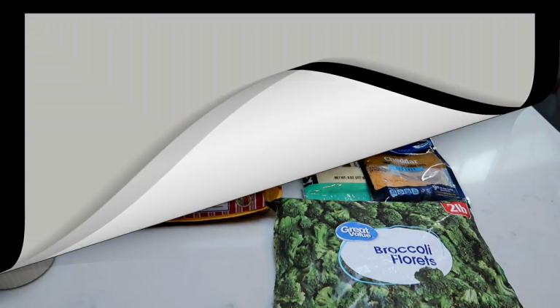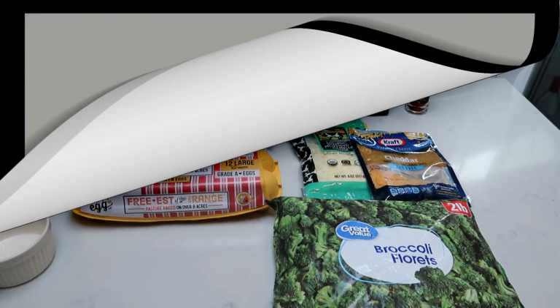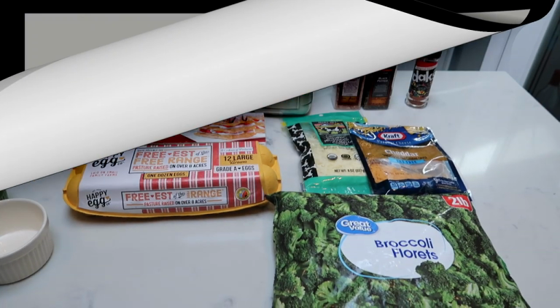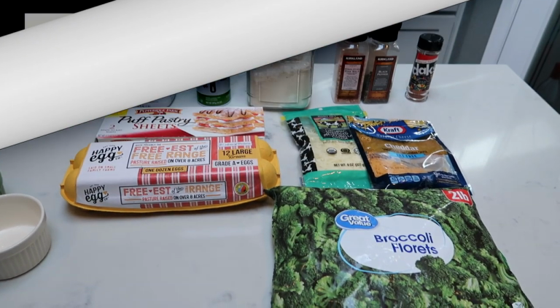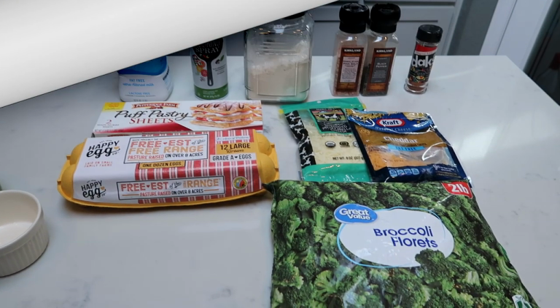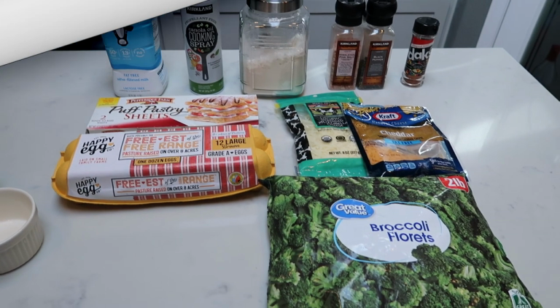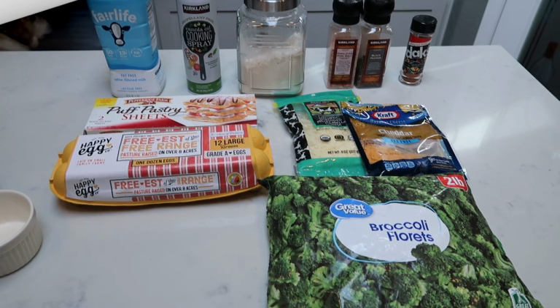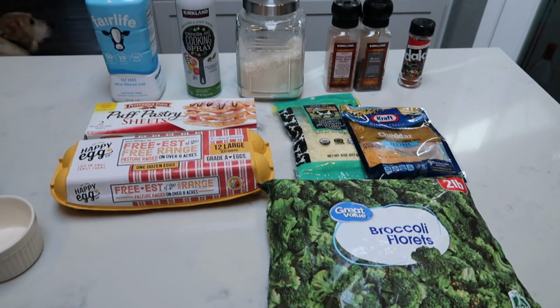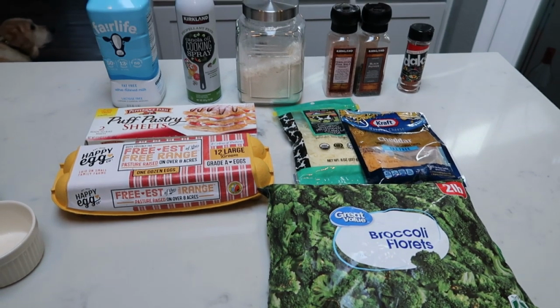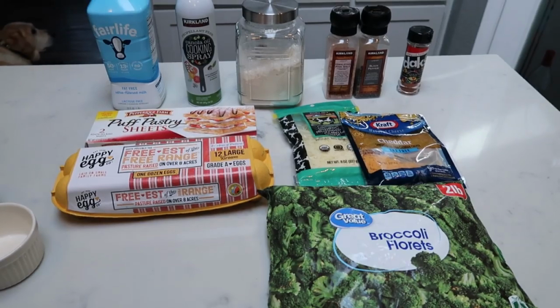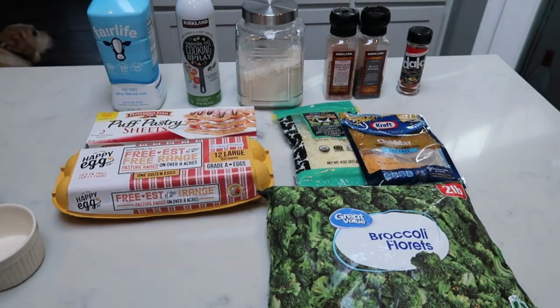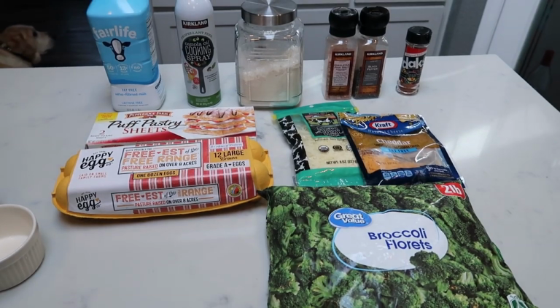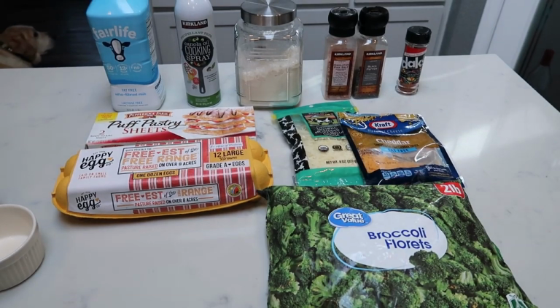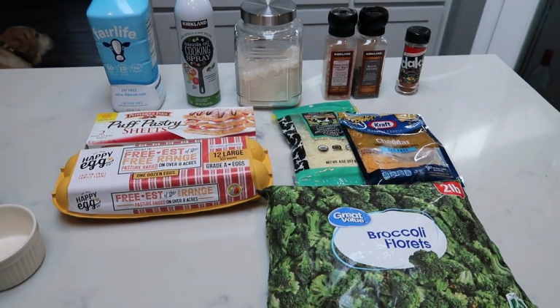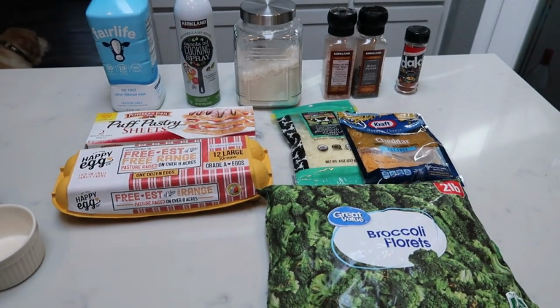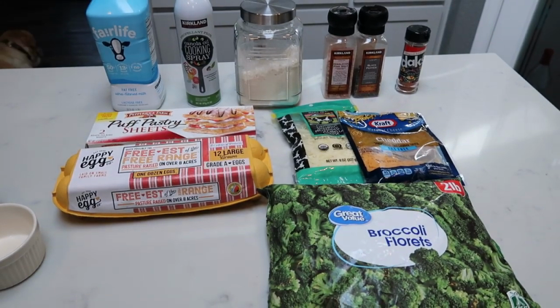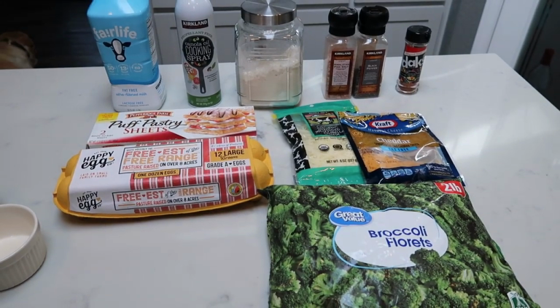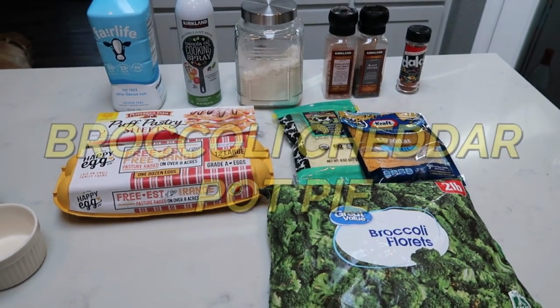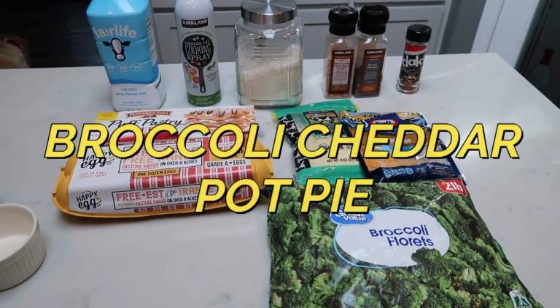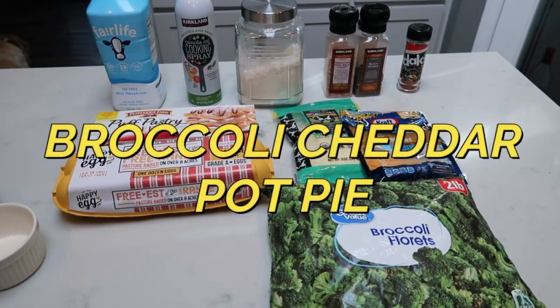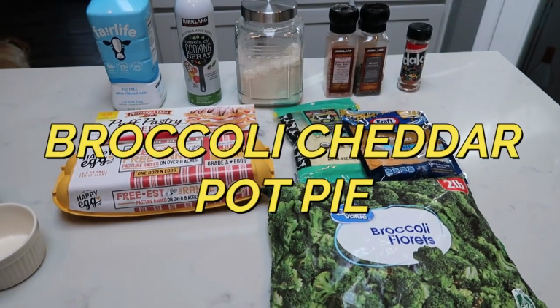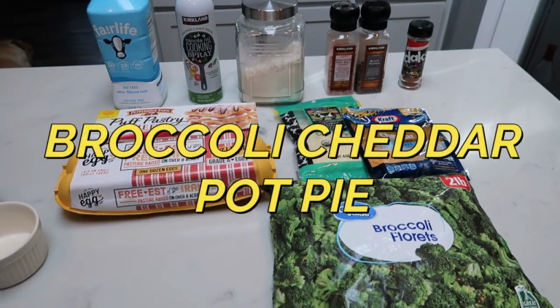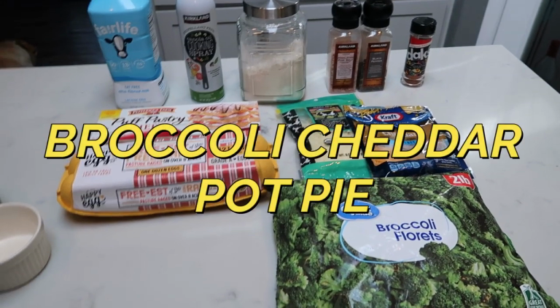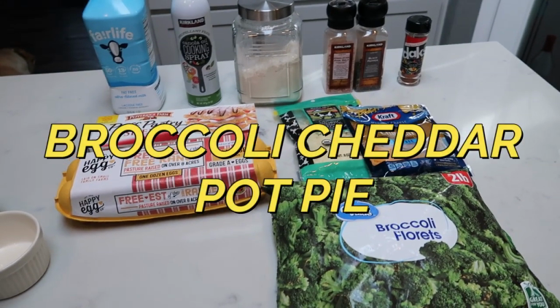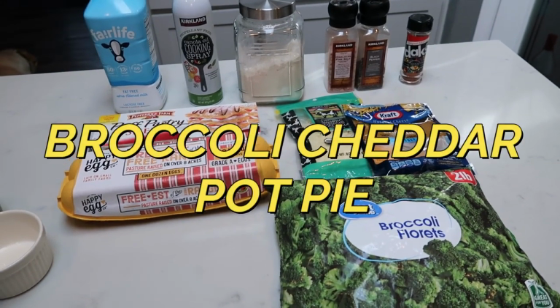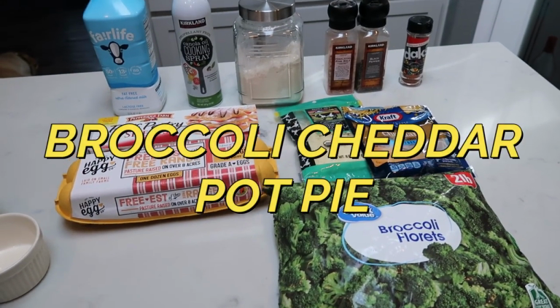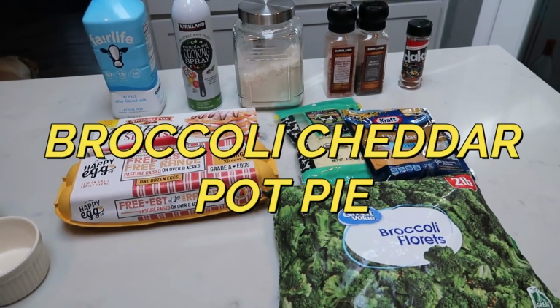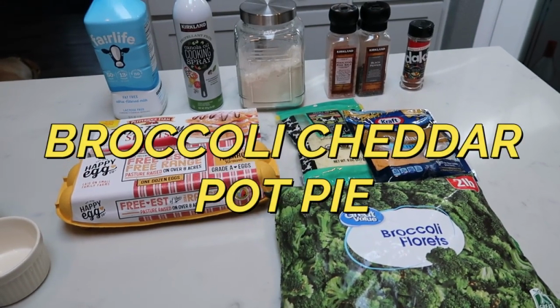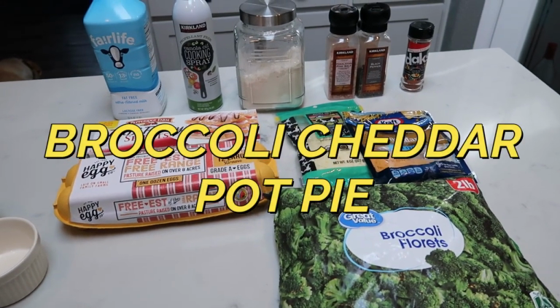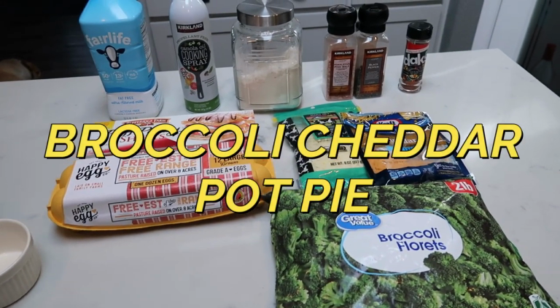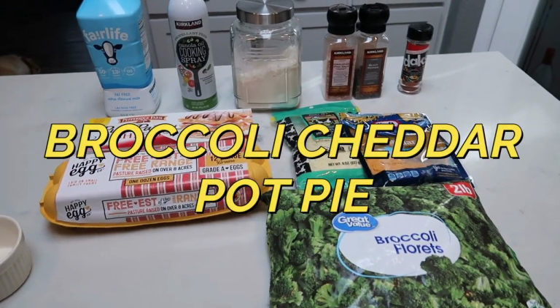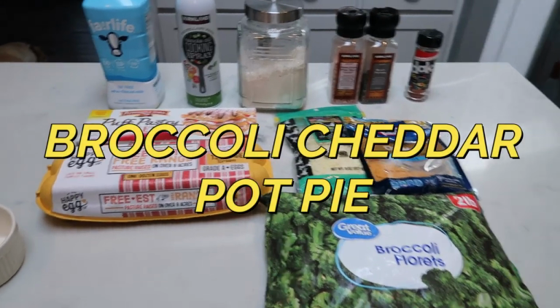For tonight's dinner, we are making broccoli cheddar pot pies. These sound so good.